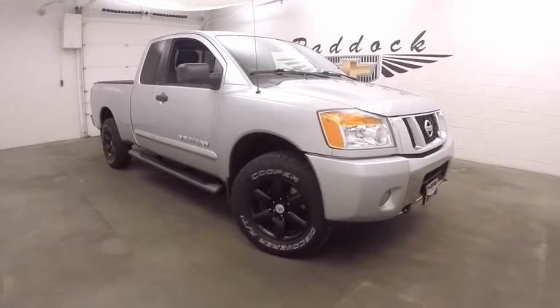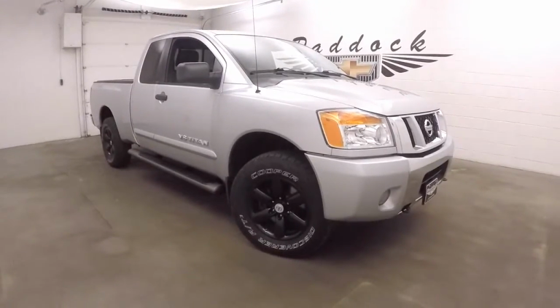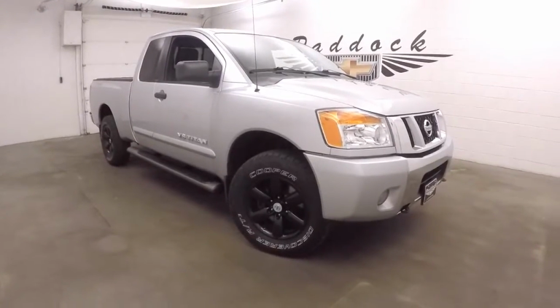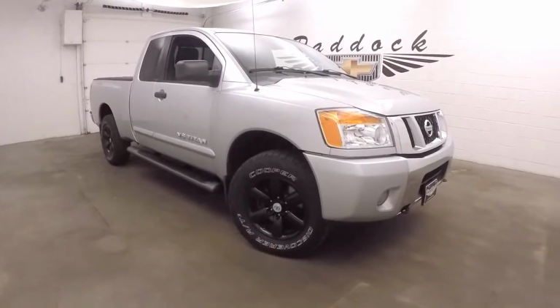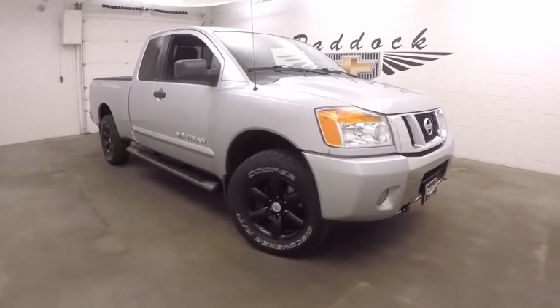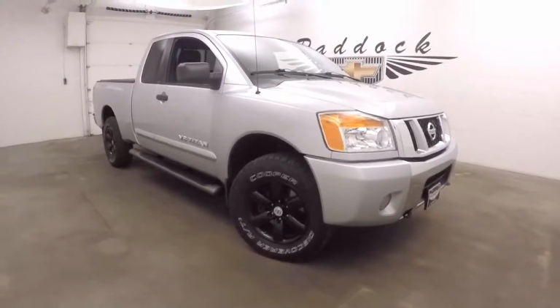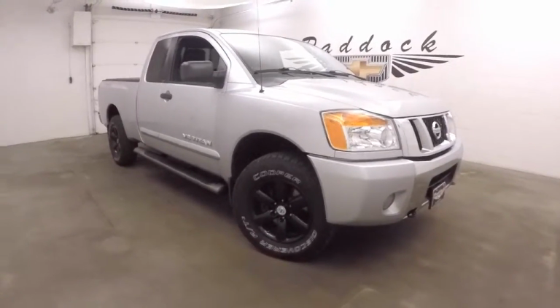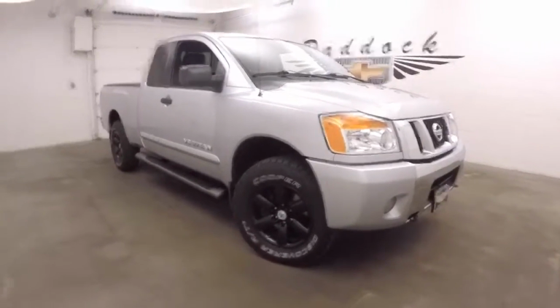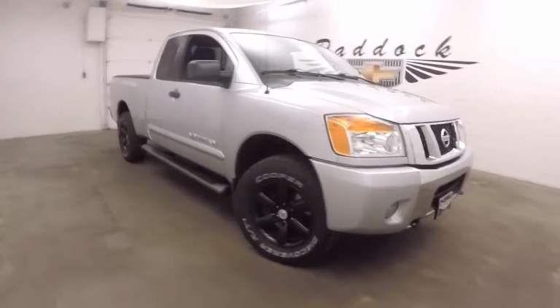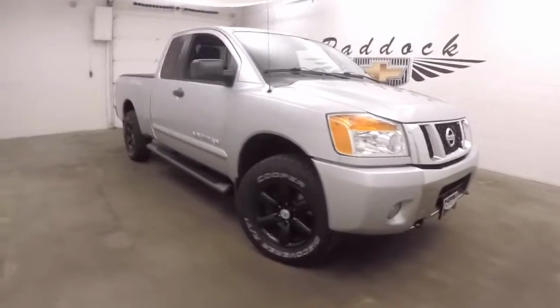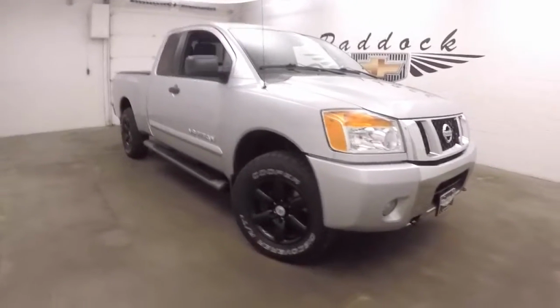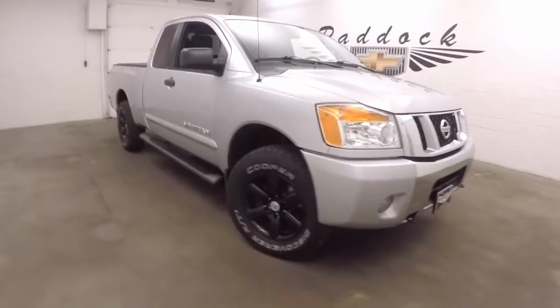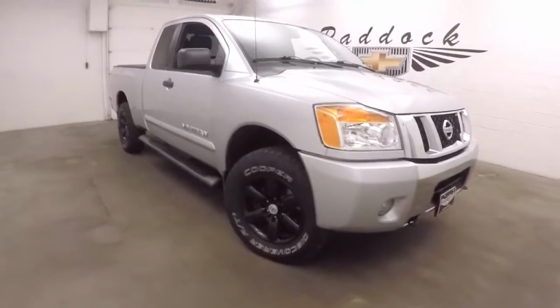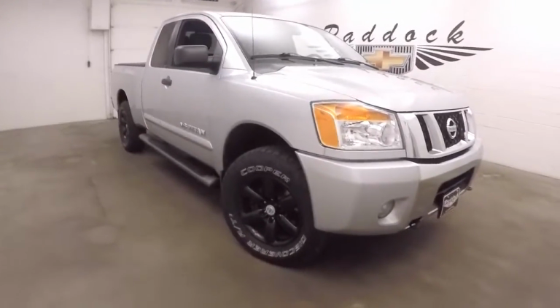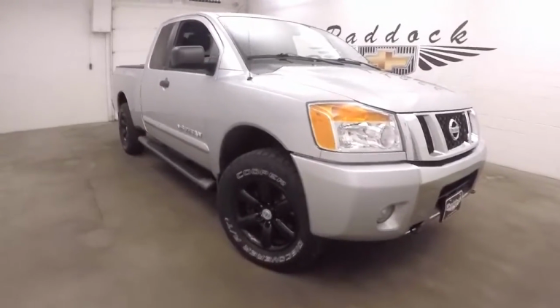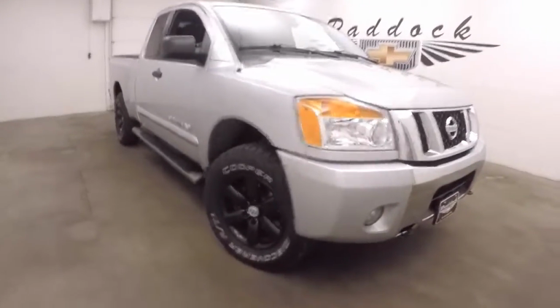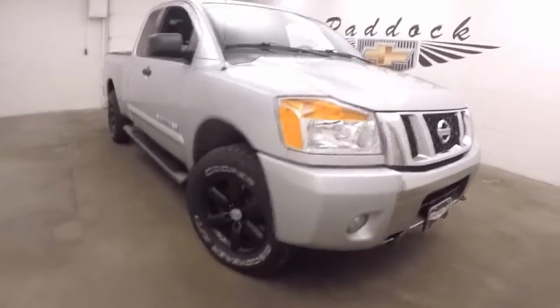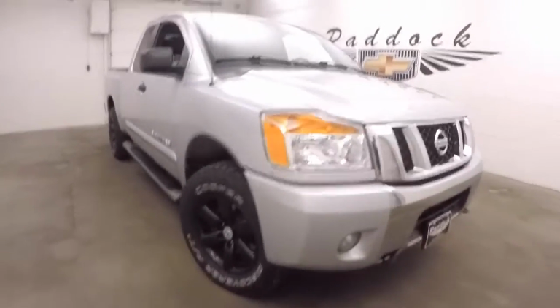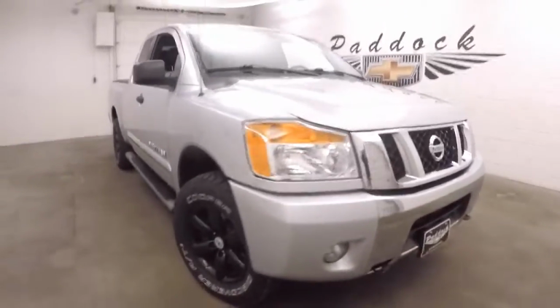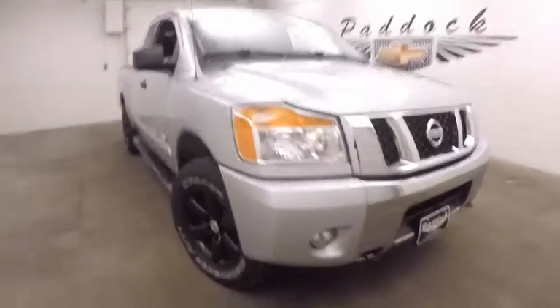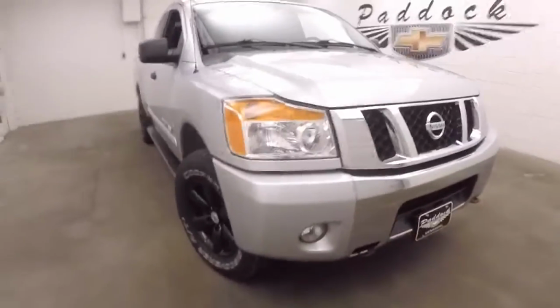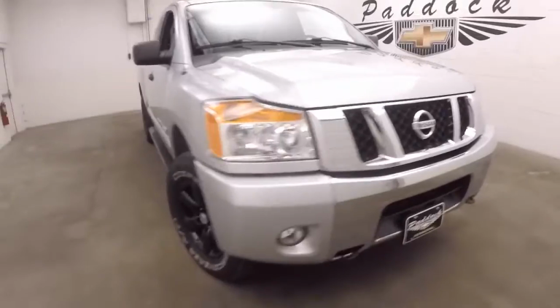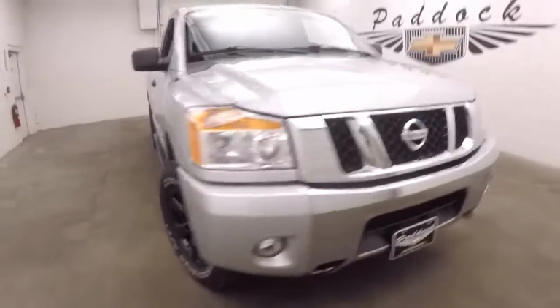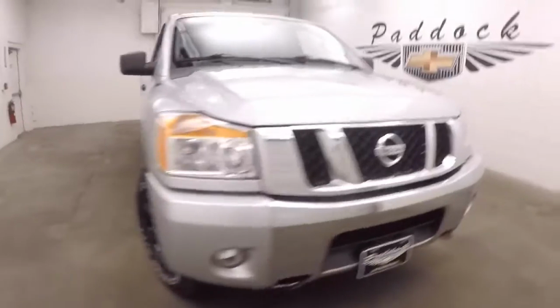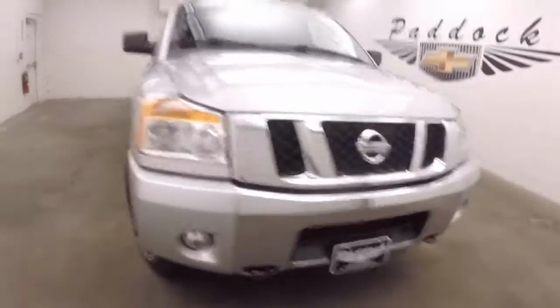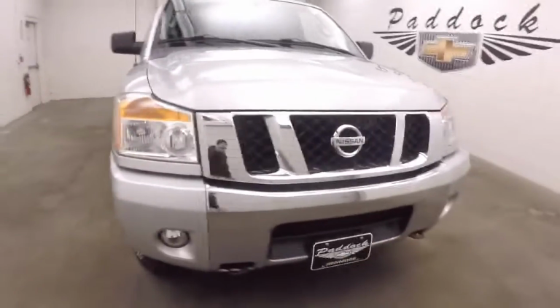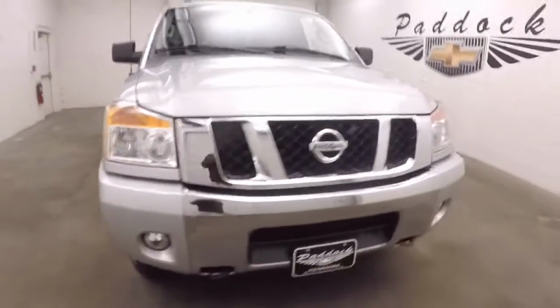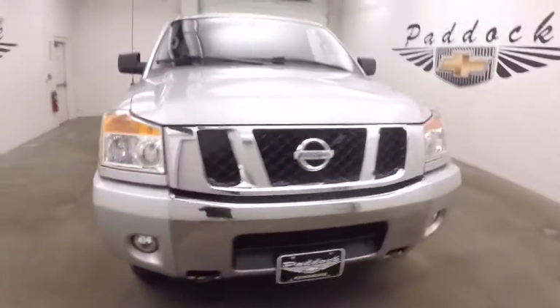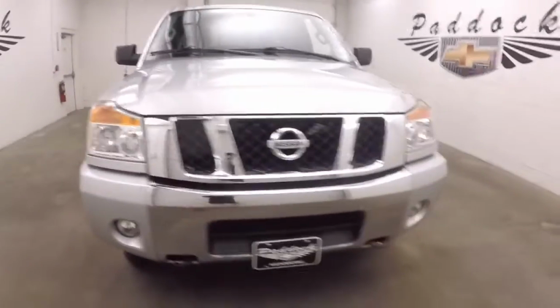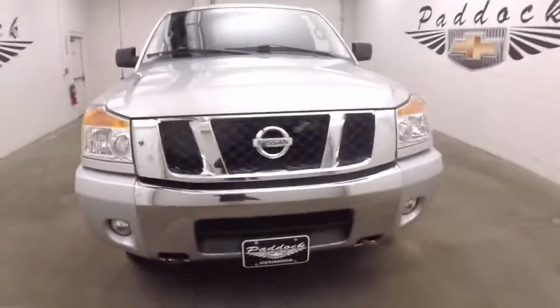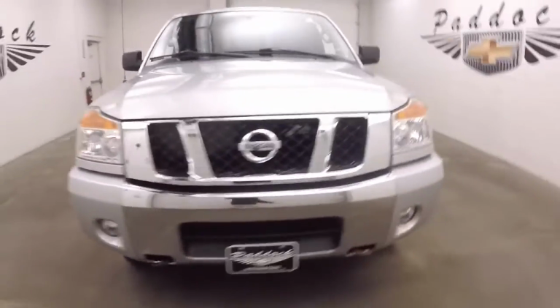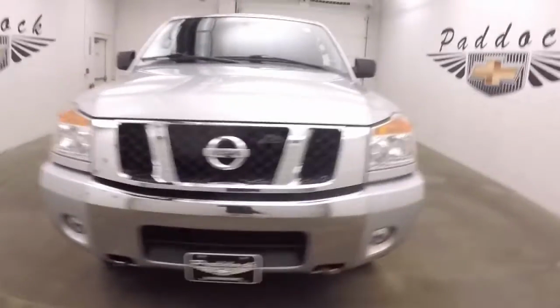It's a 2012 Nissan Titan. Remember the Titans.